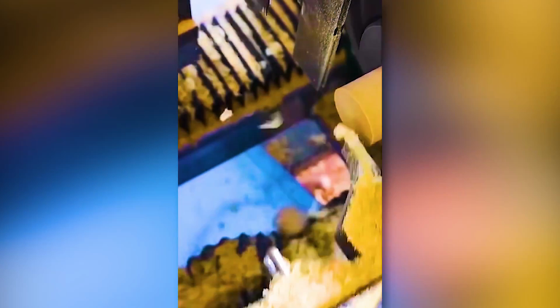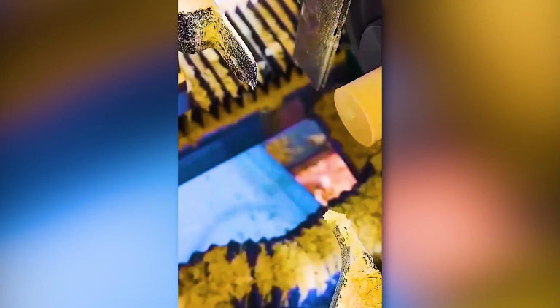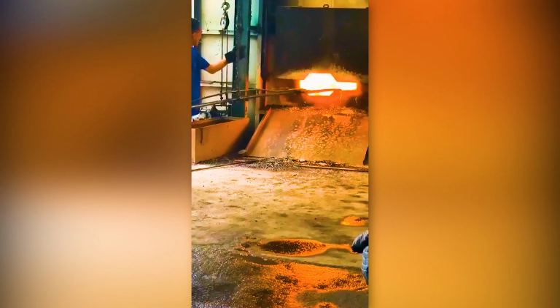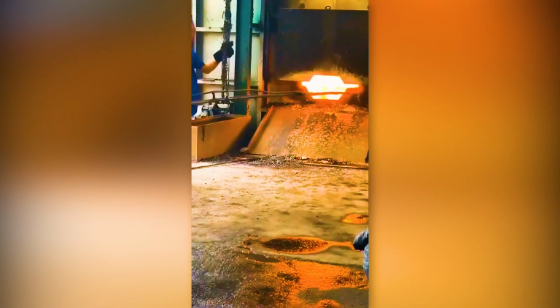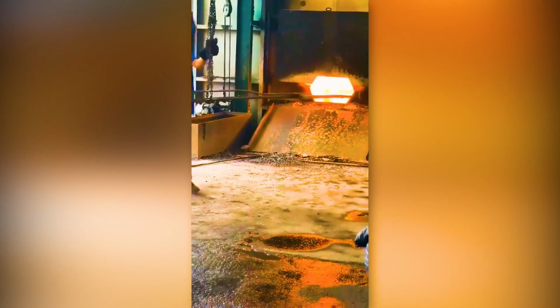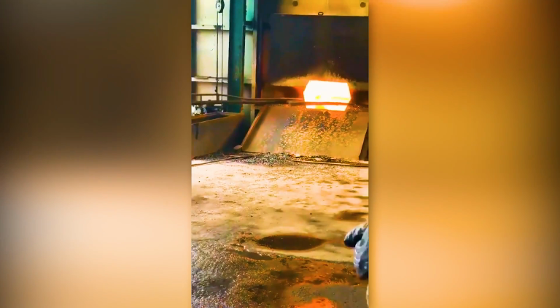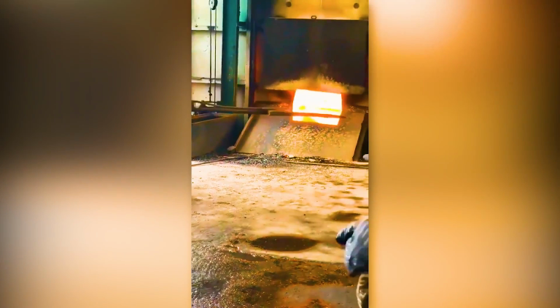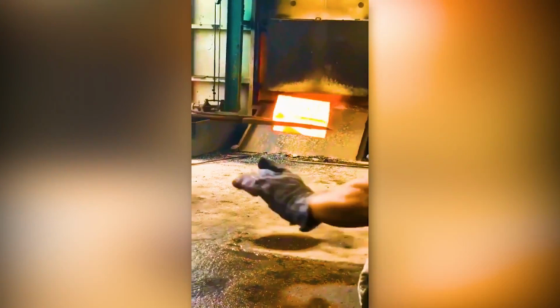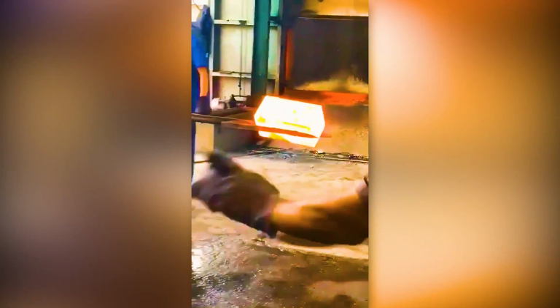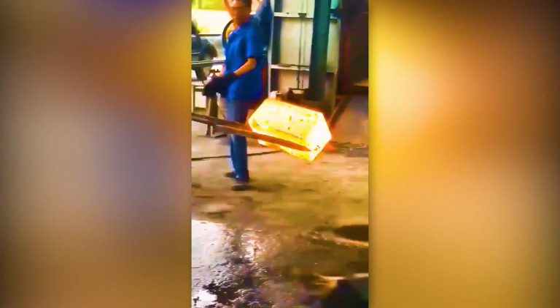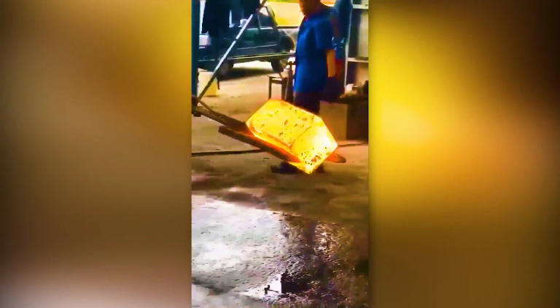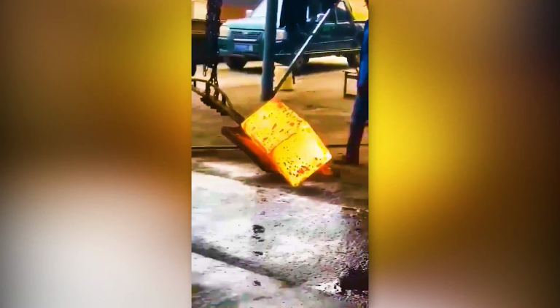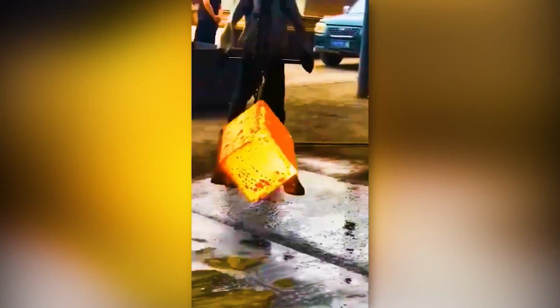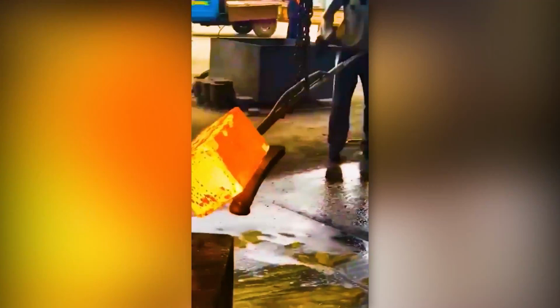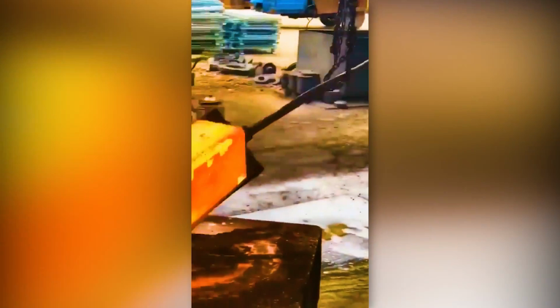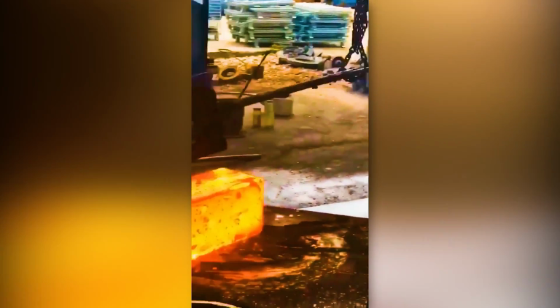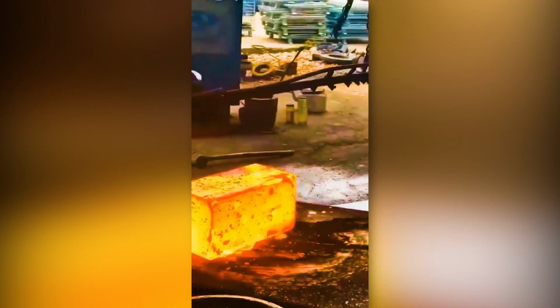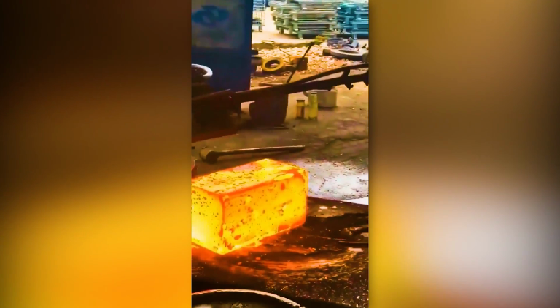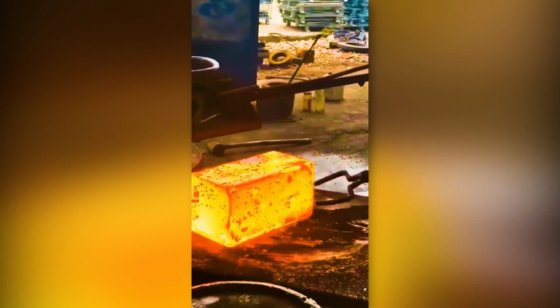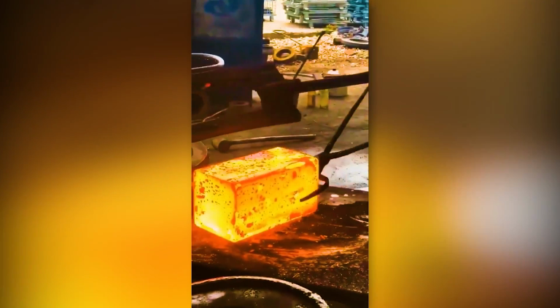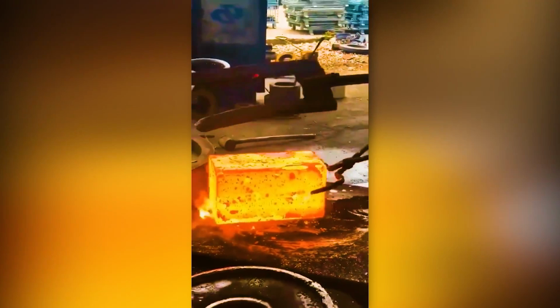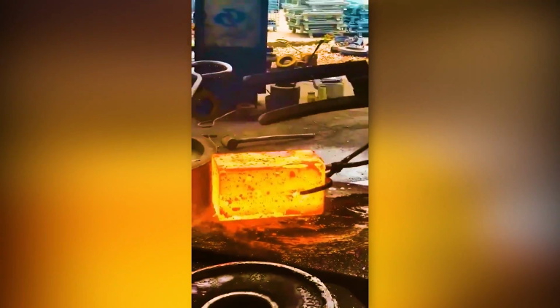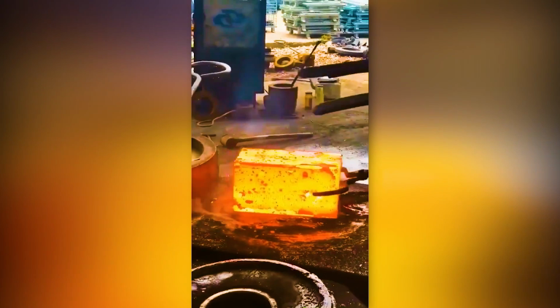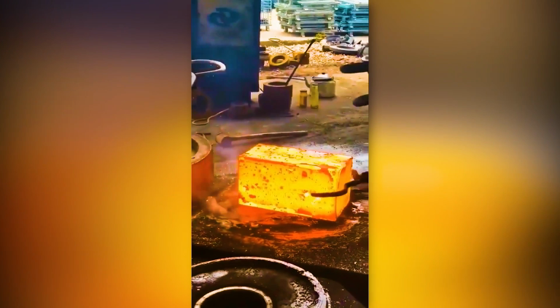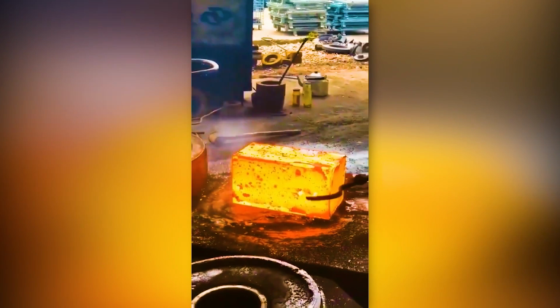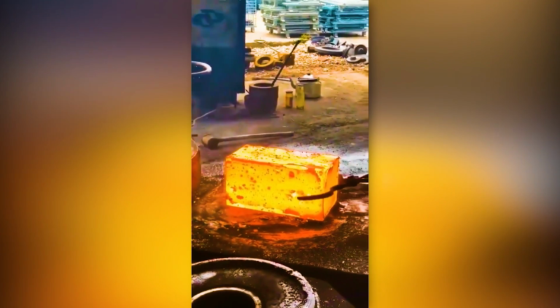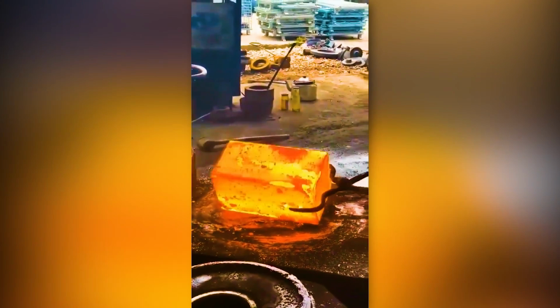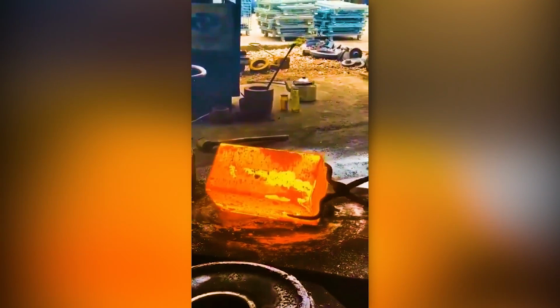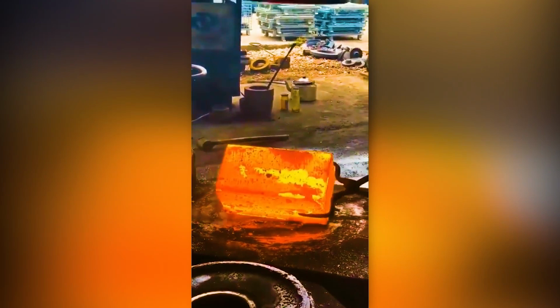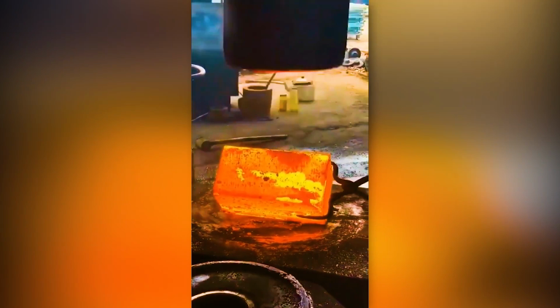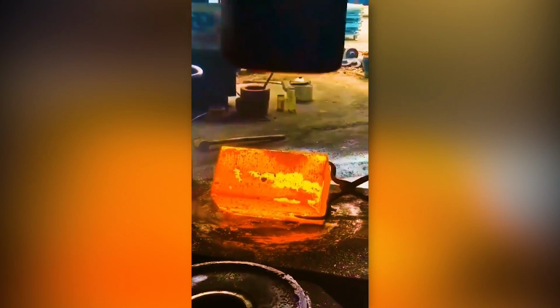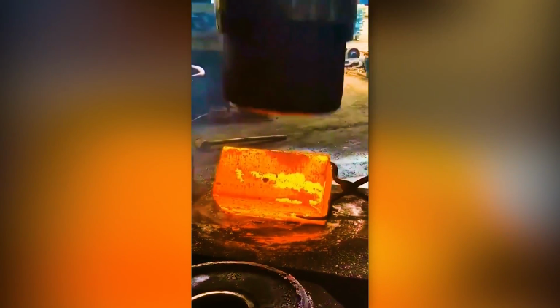A forging factory uses a powerful hydraulic press to mold extremely hot metal into a desirable shape.